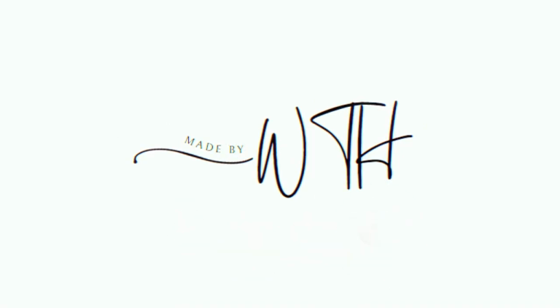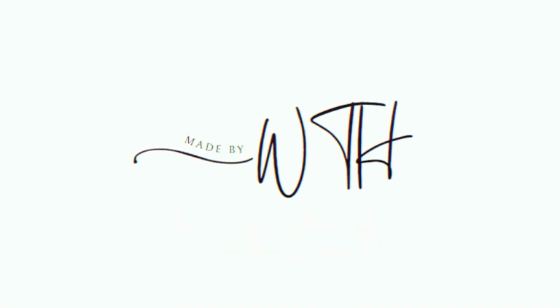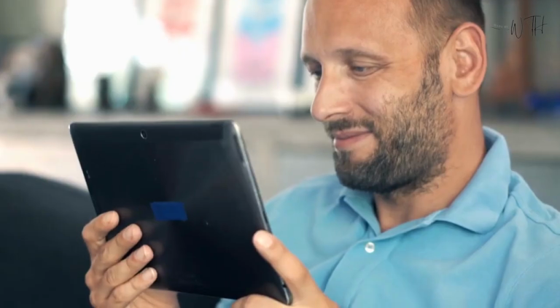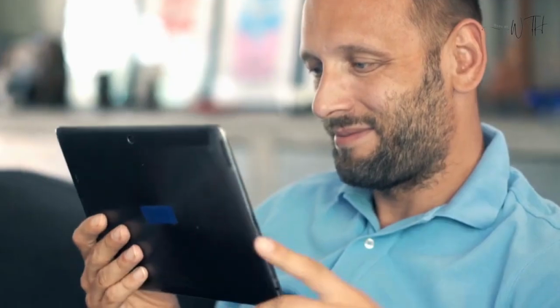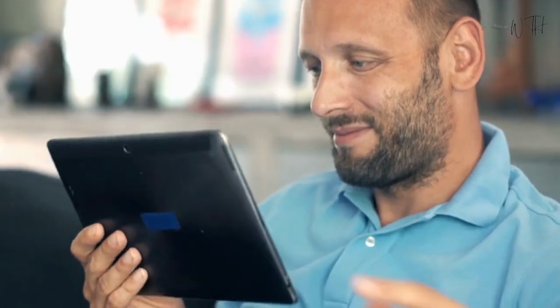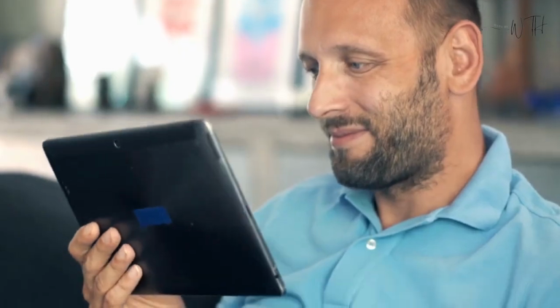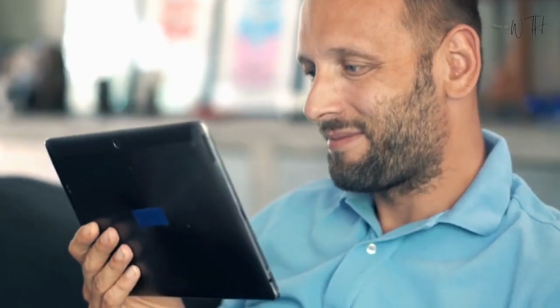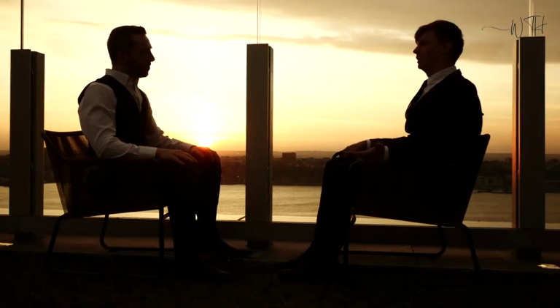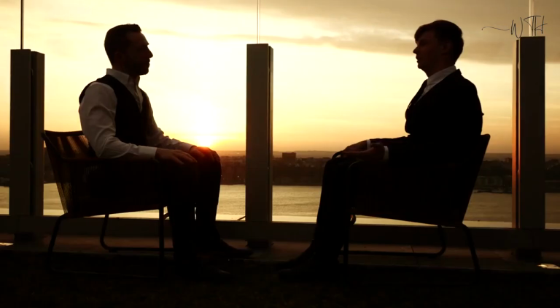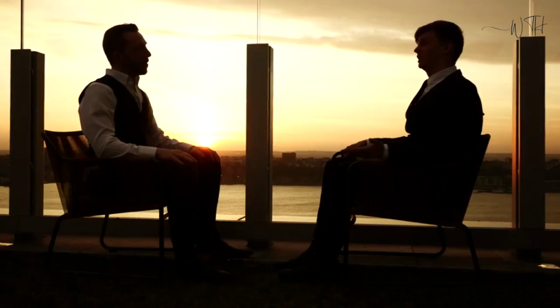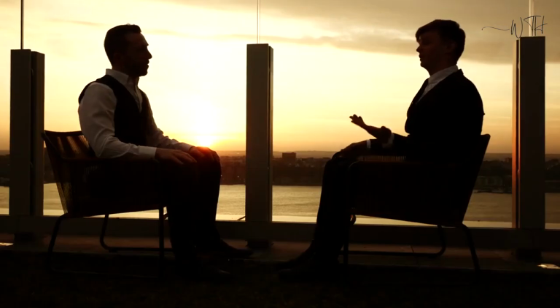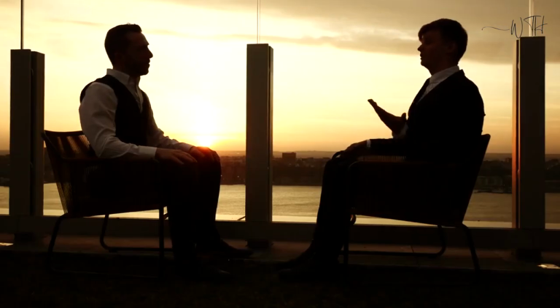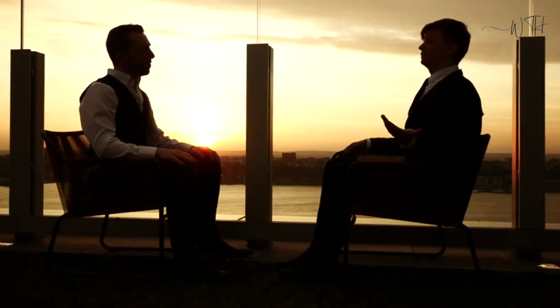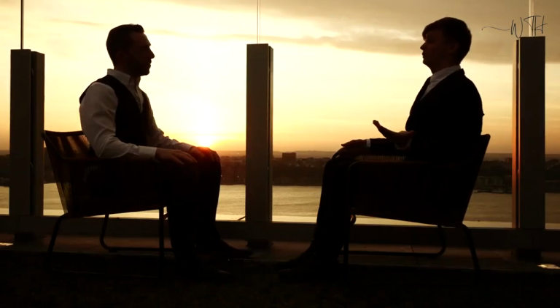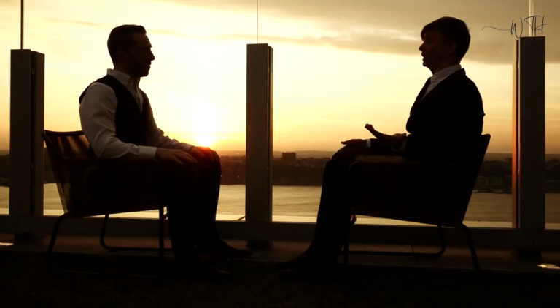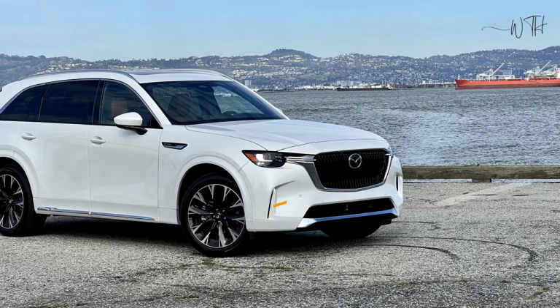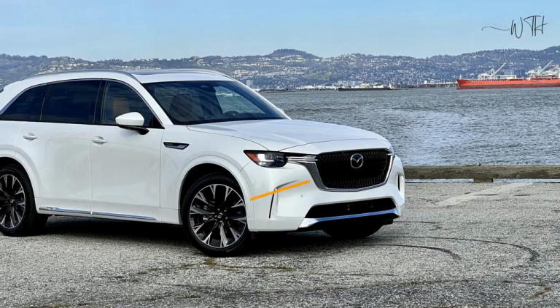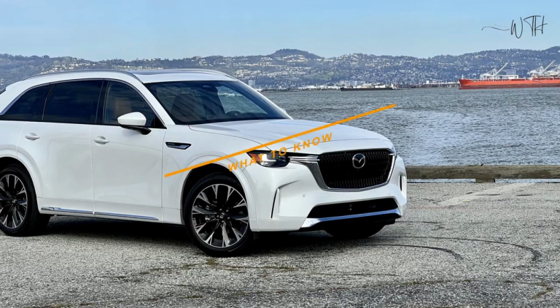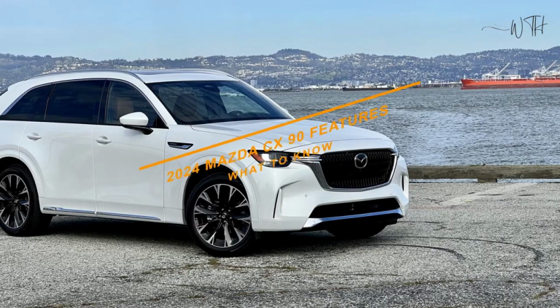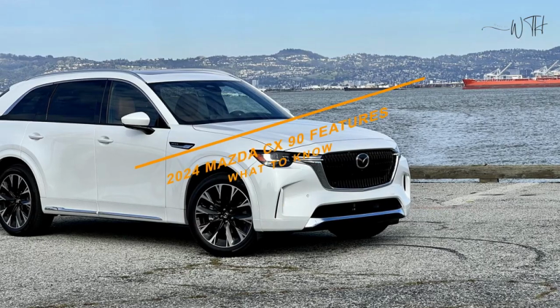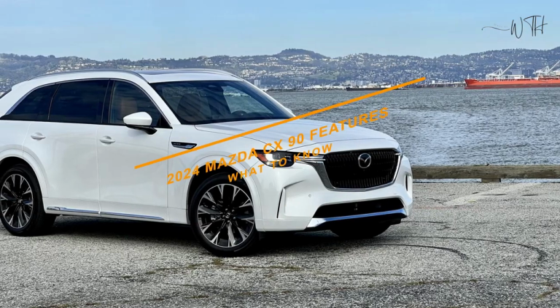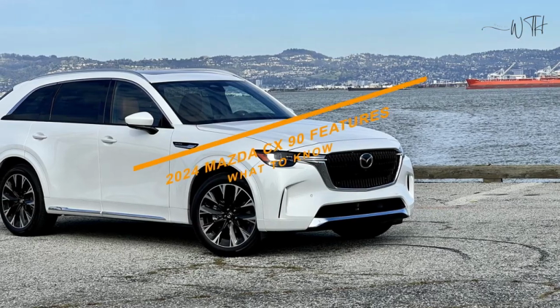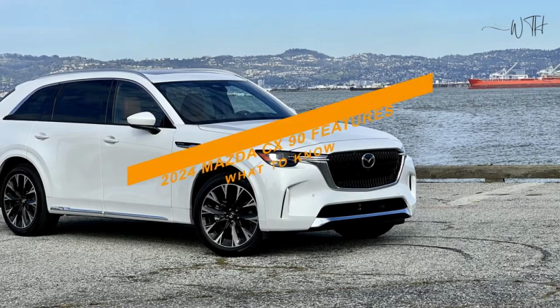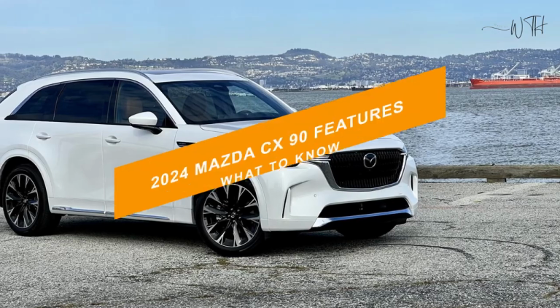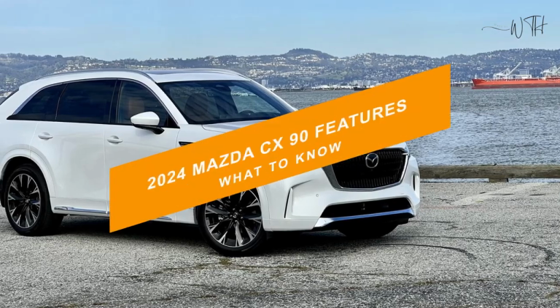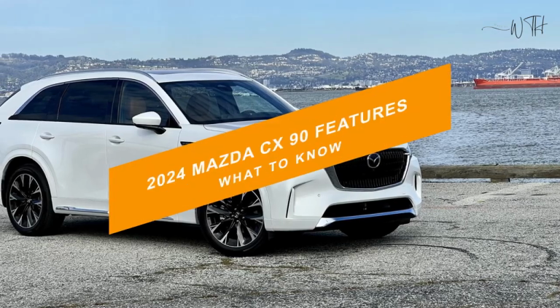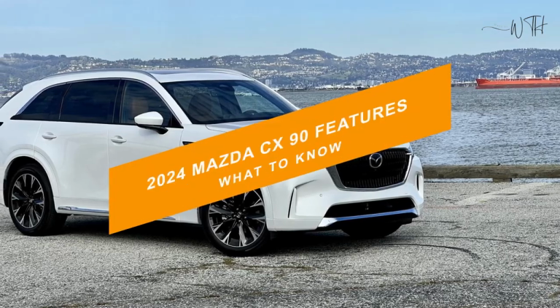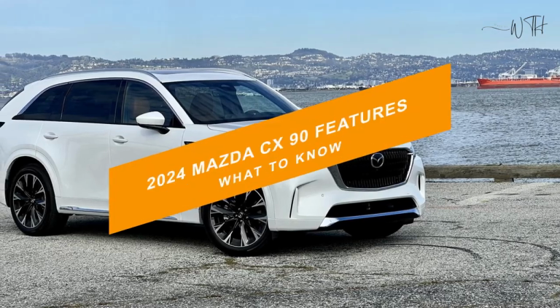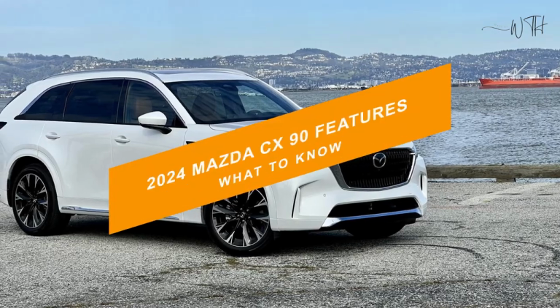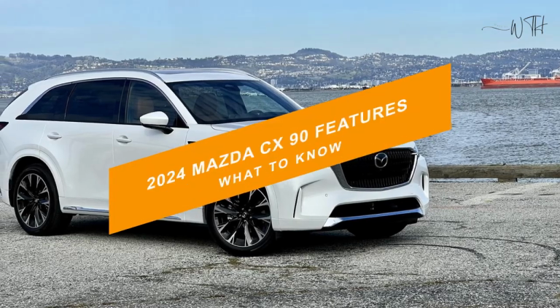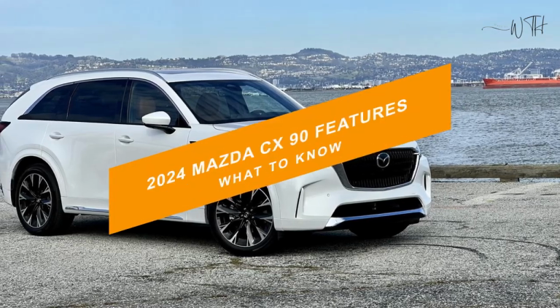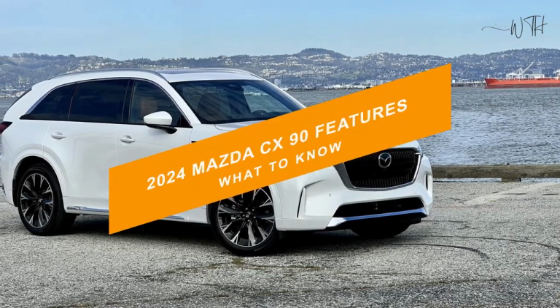In this video, we are going to talk about 2024 Mazda CX-90 features — what to know.